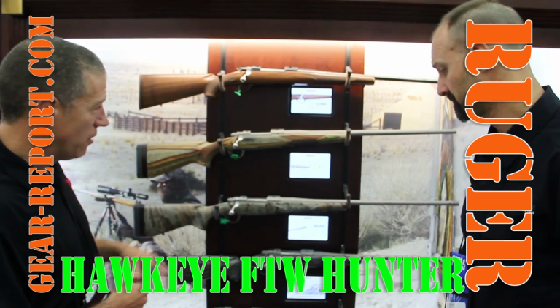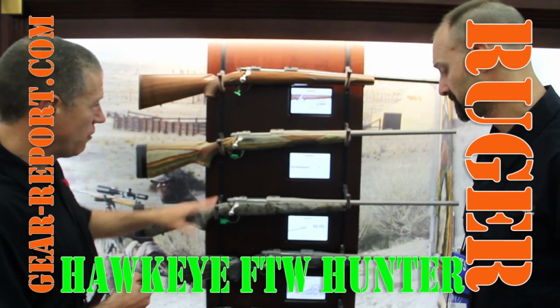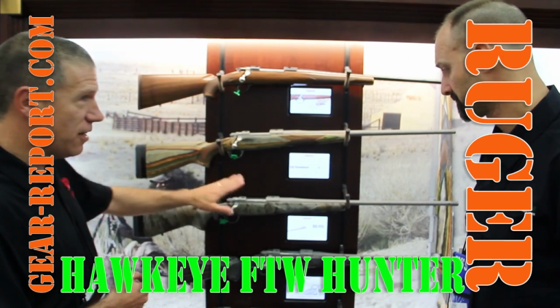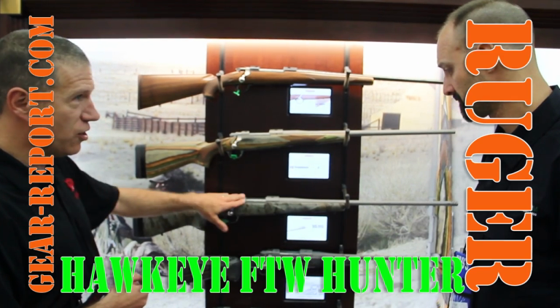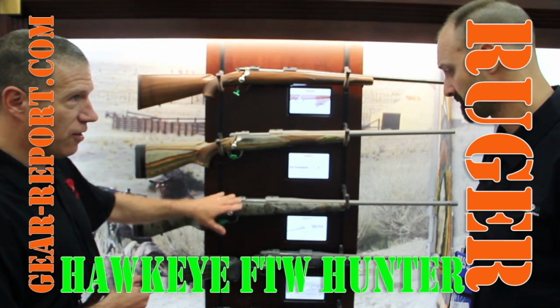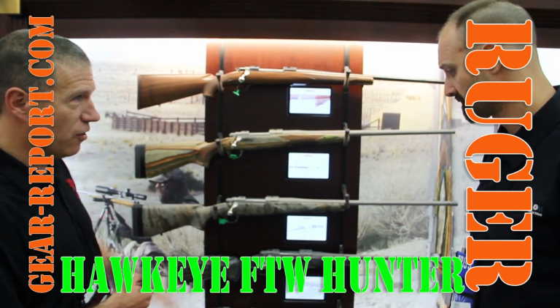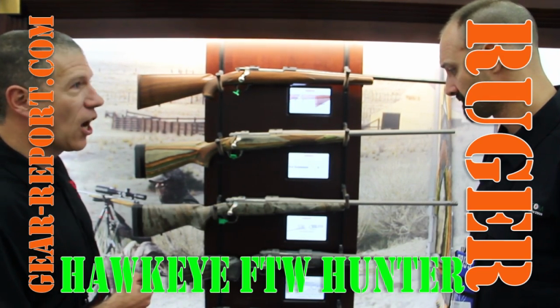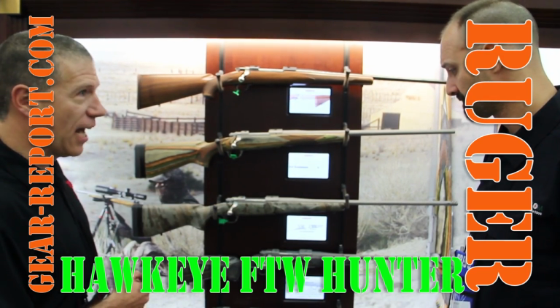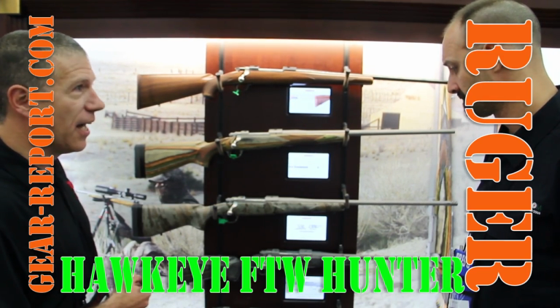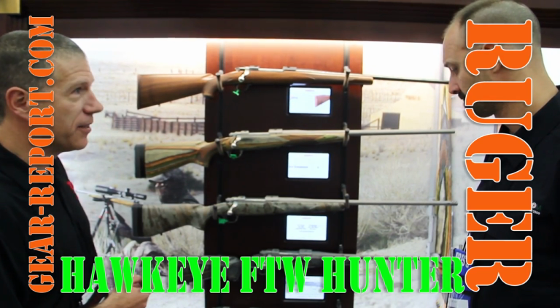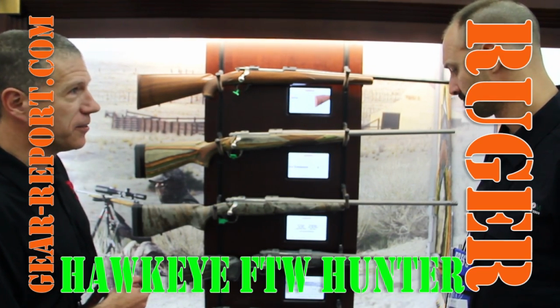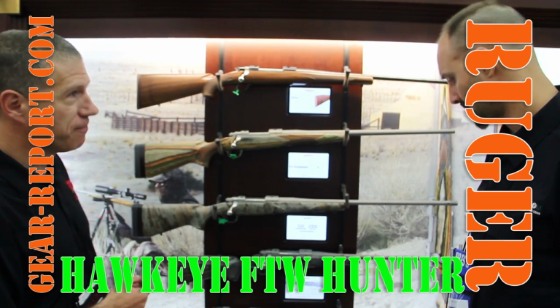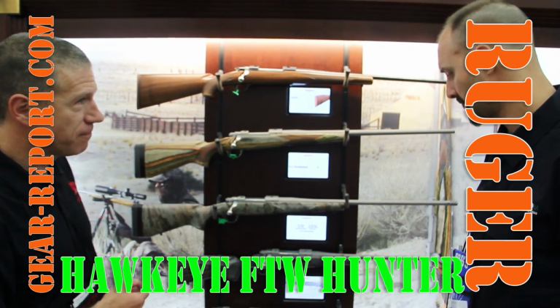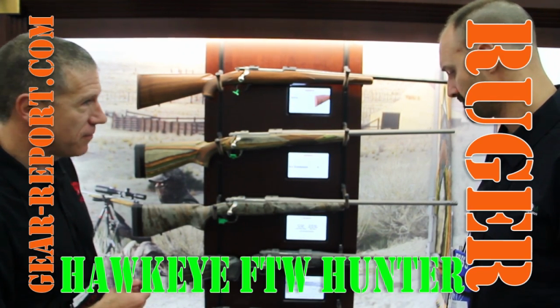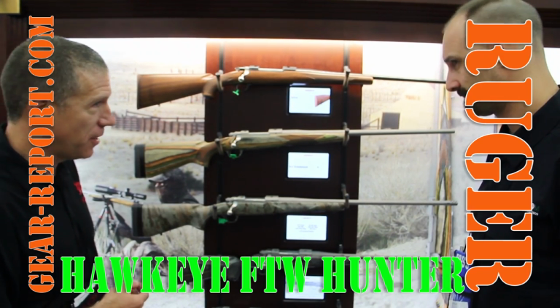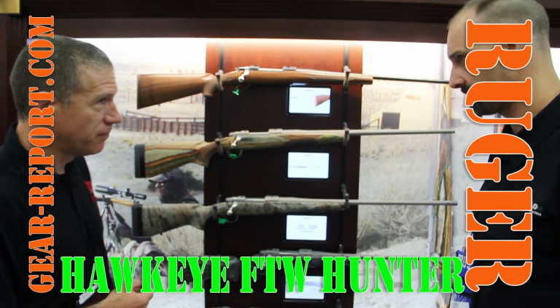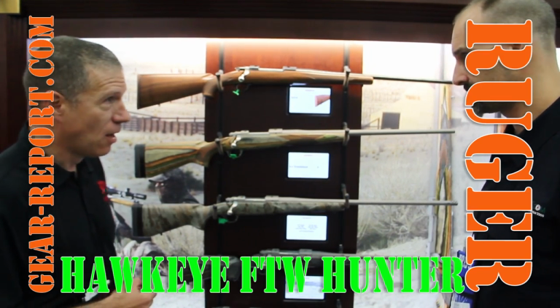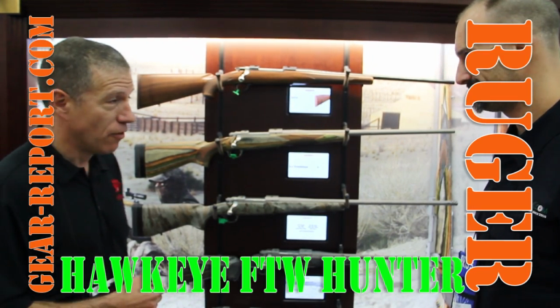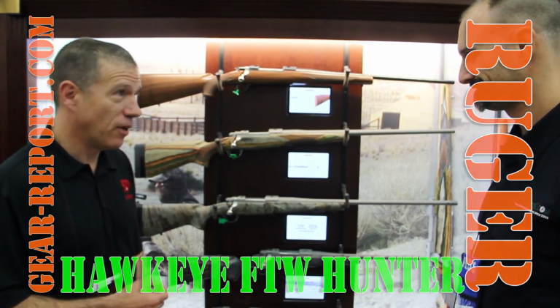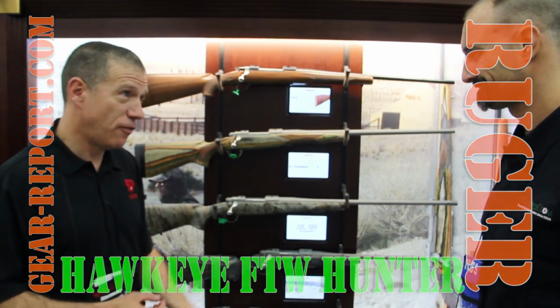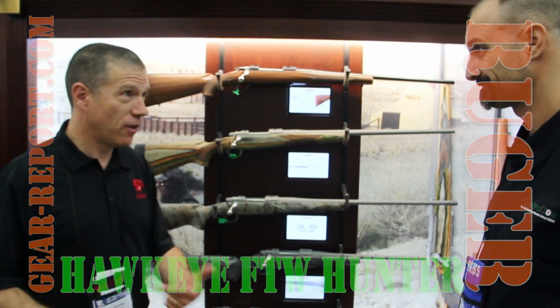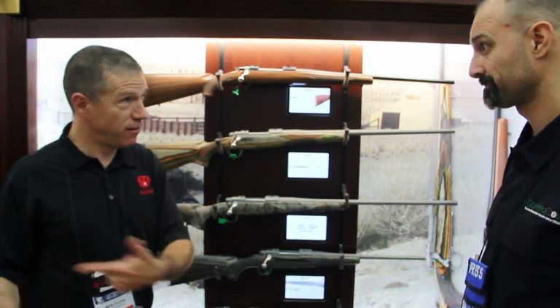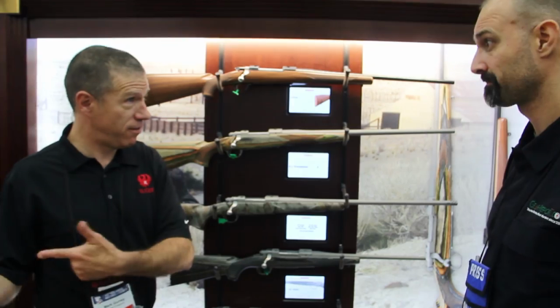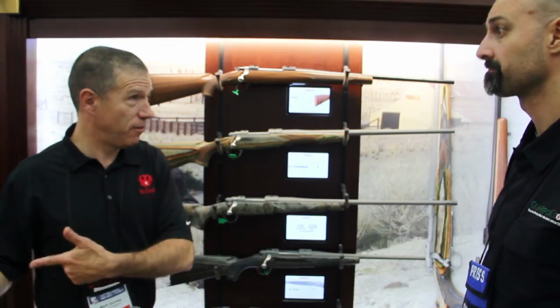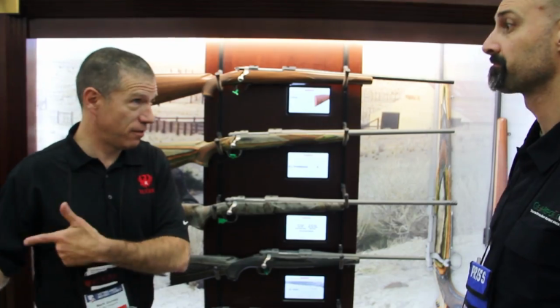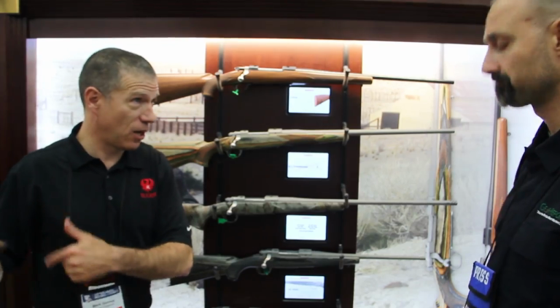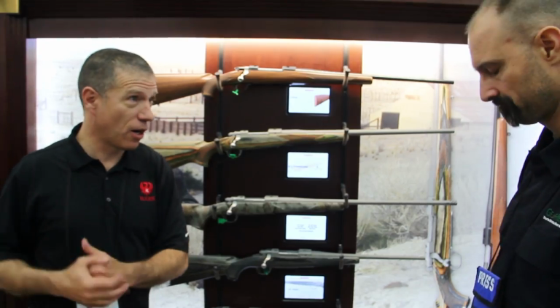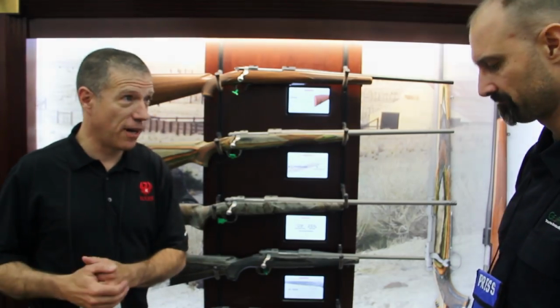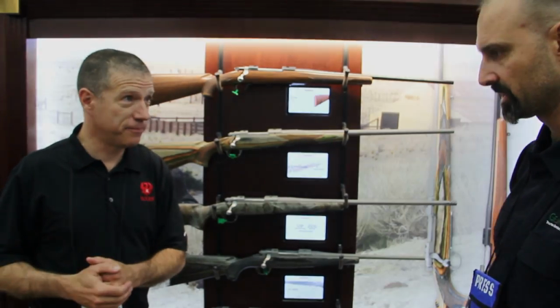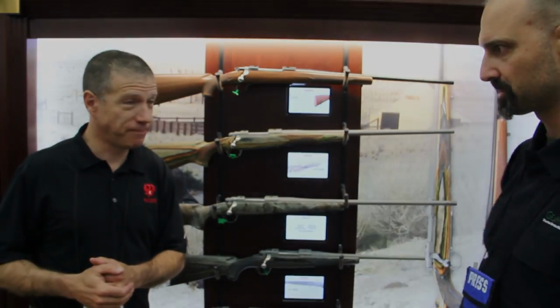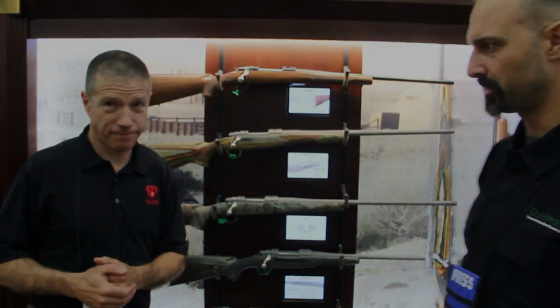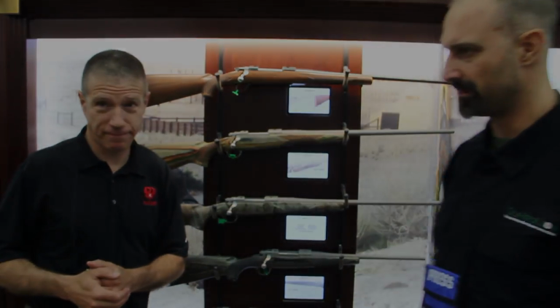A great addition to the Hawkeye line. We've got a few other guns to see, so let's take a walk around.